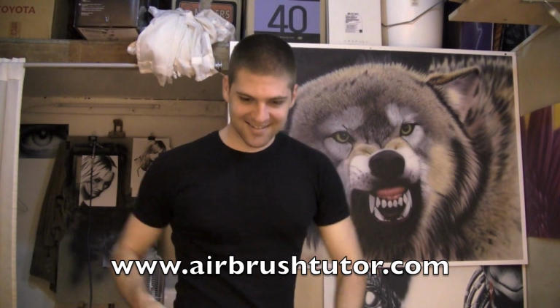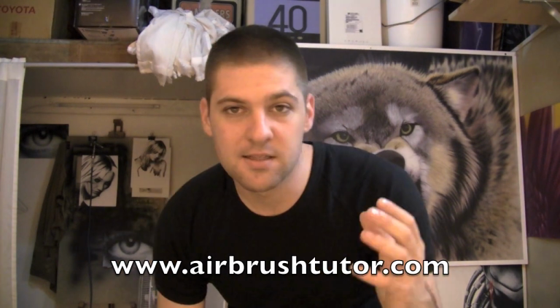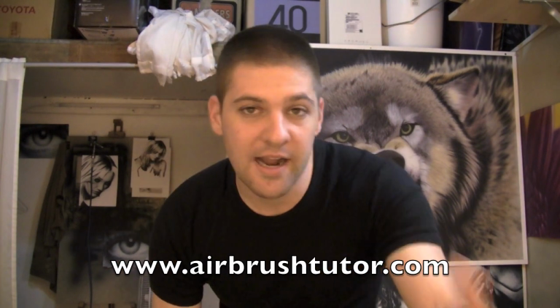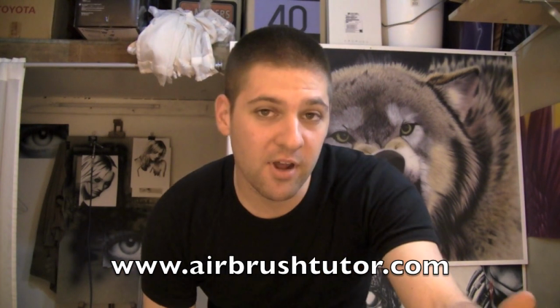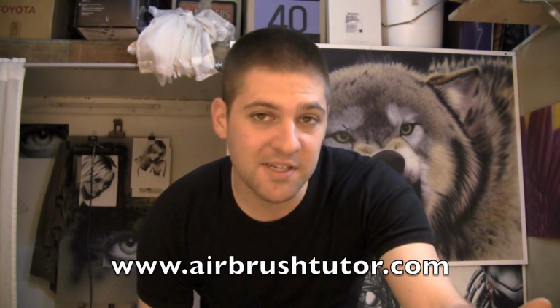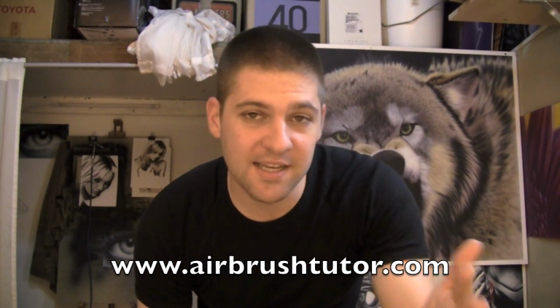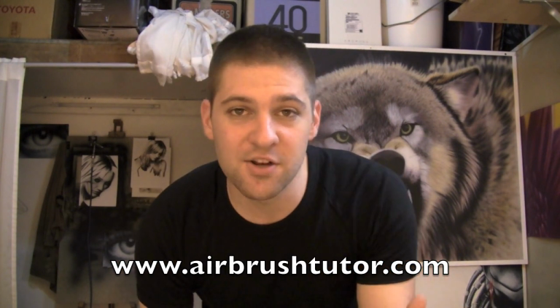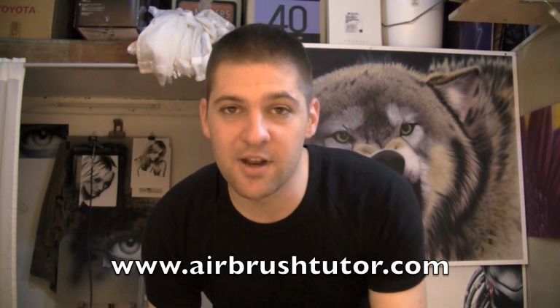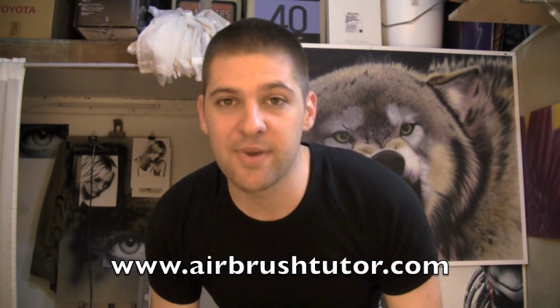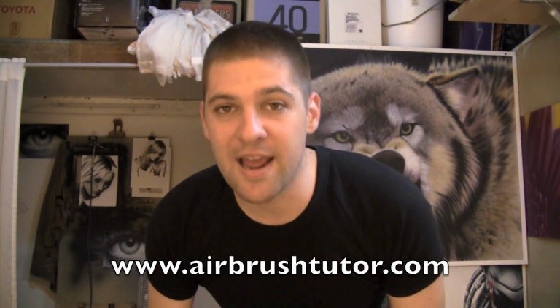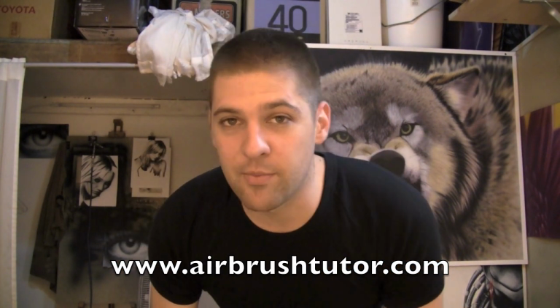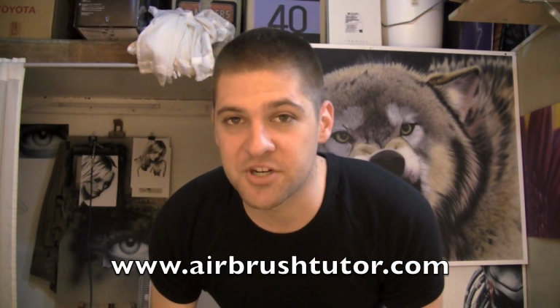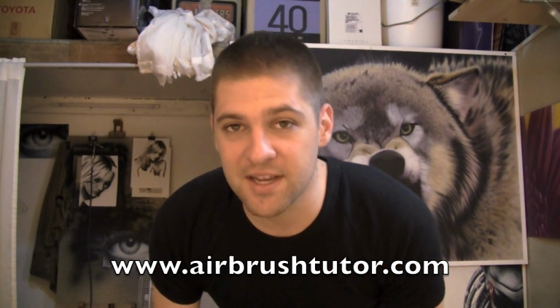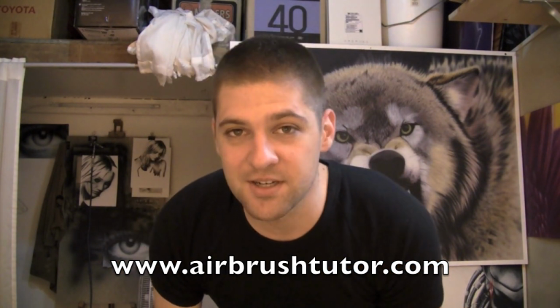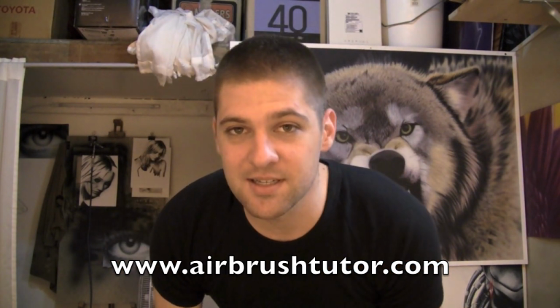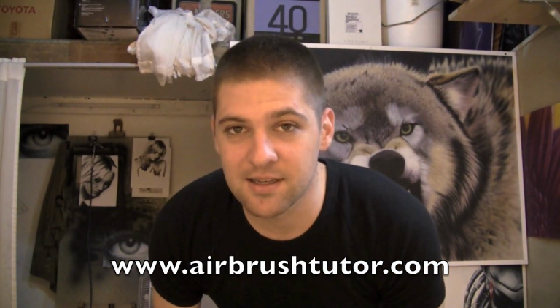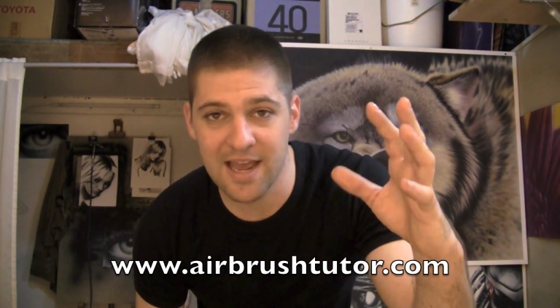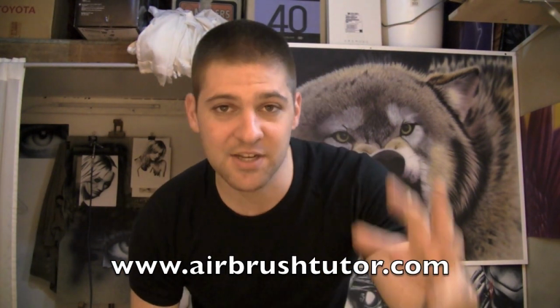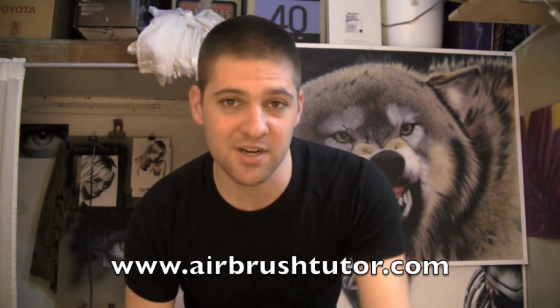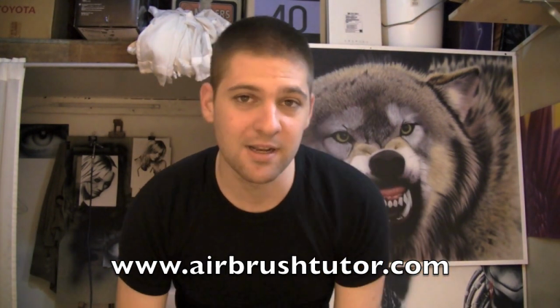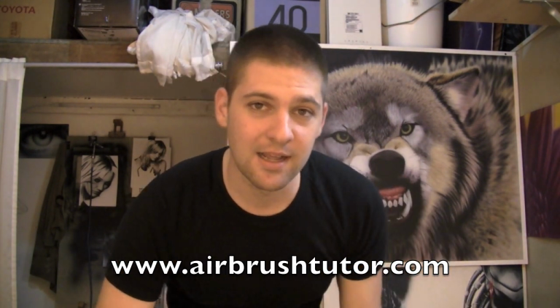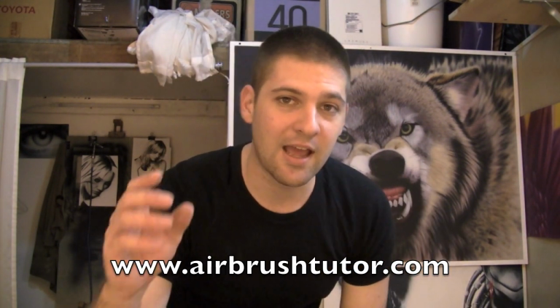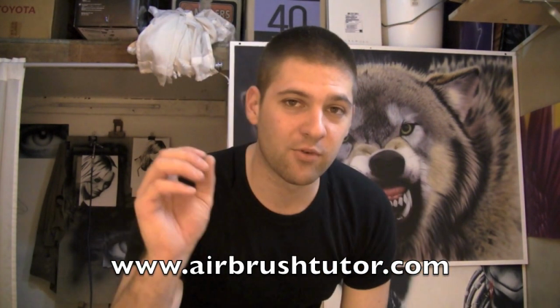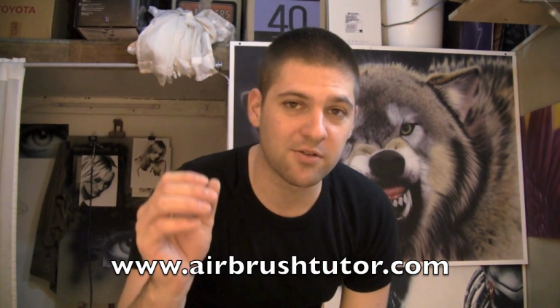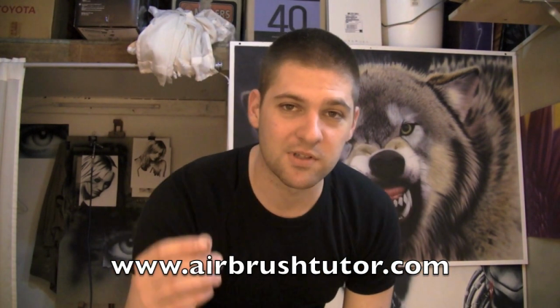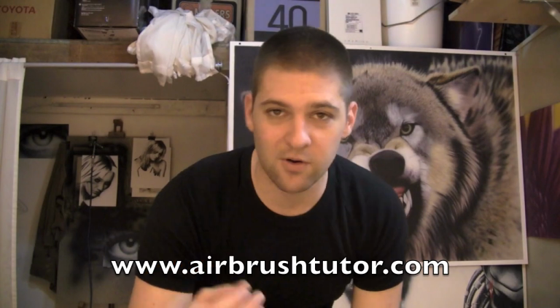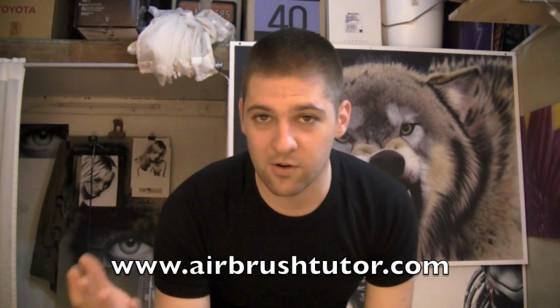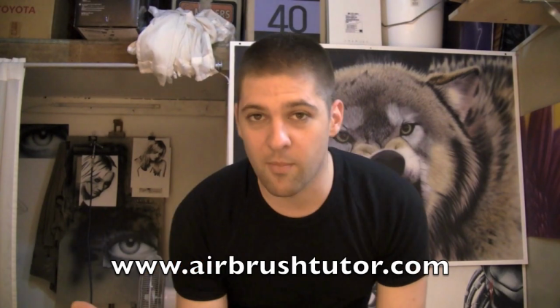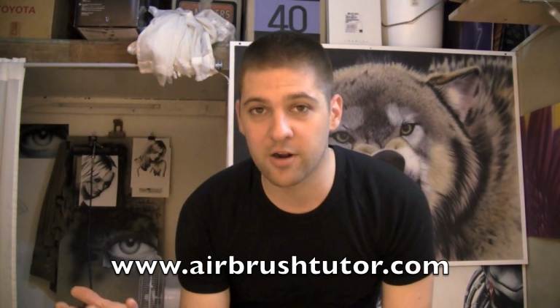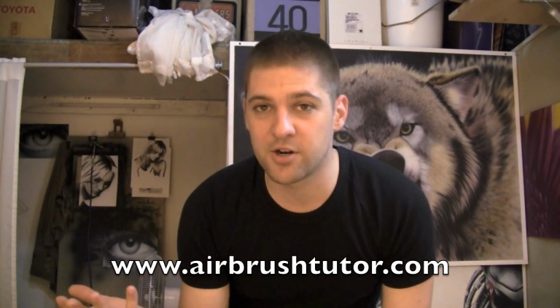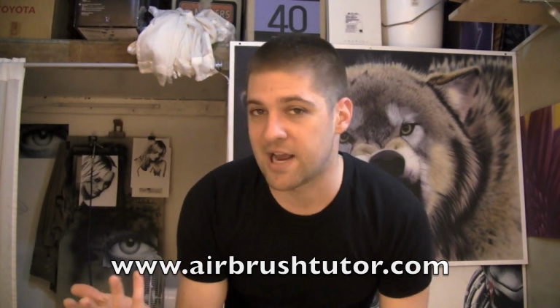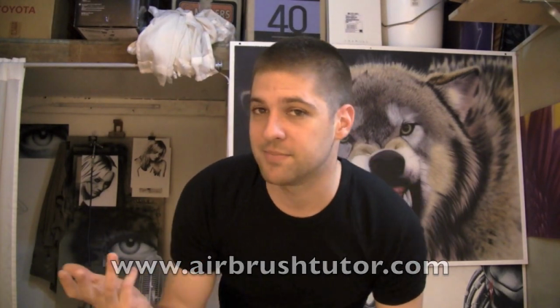Today we're going to continue learning about airbrush textures — hair texture and wrinkles, or micro shapes.